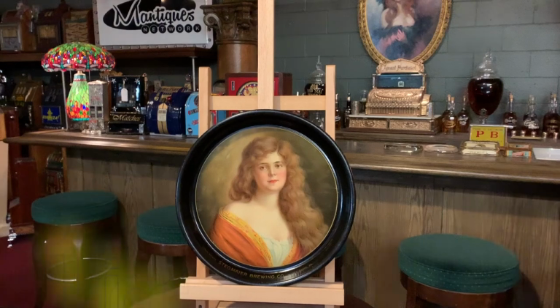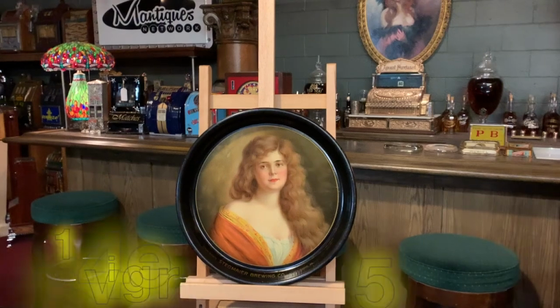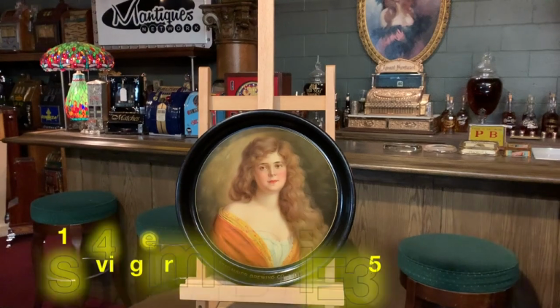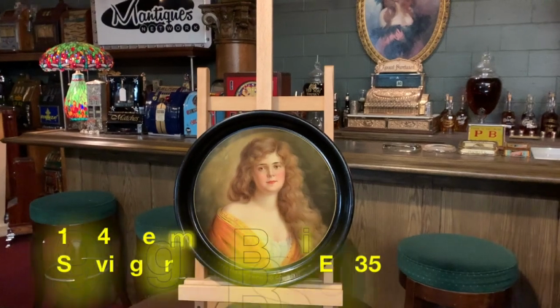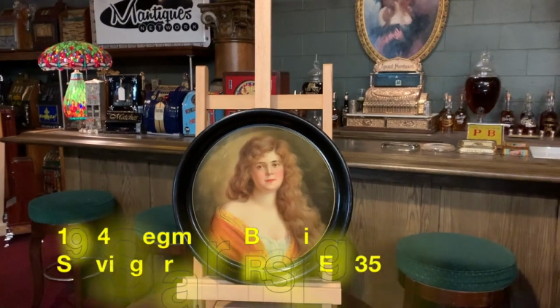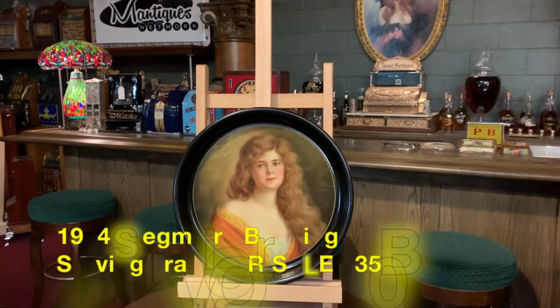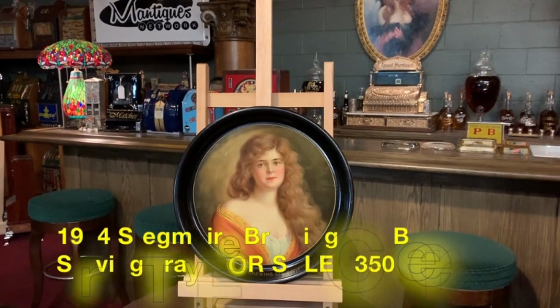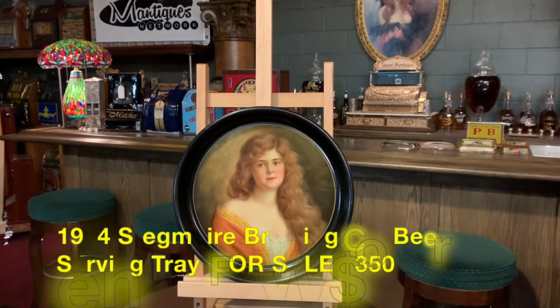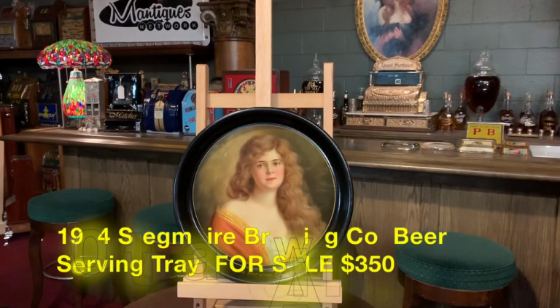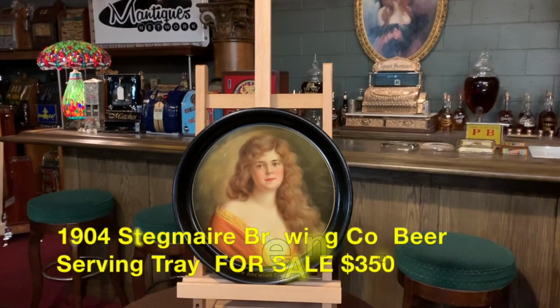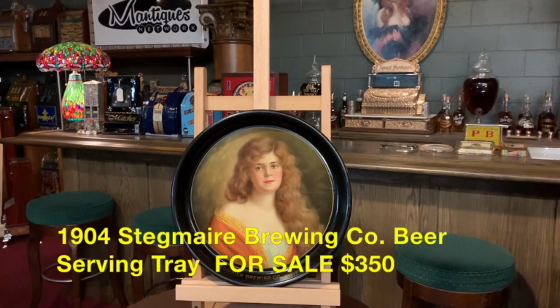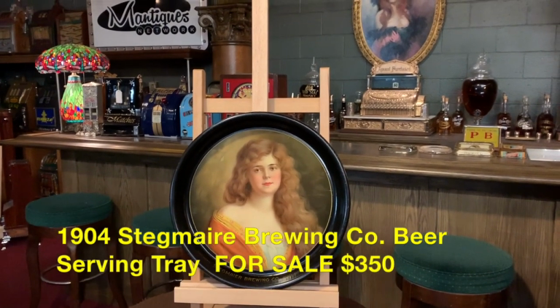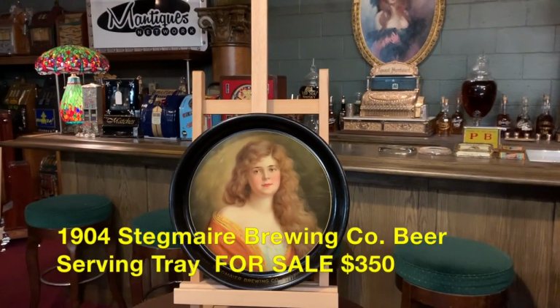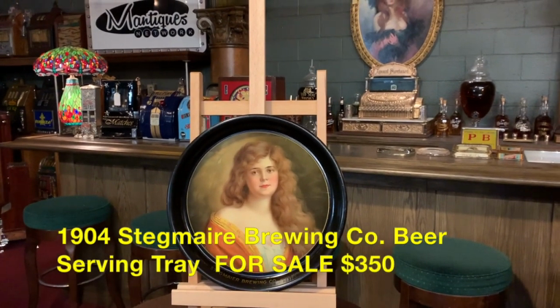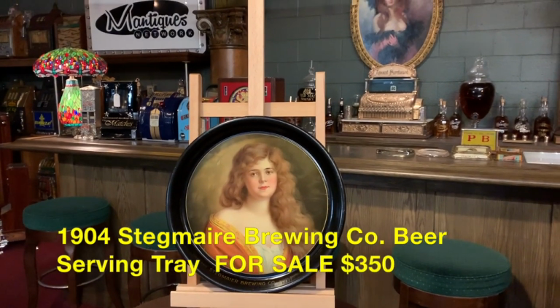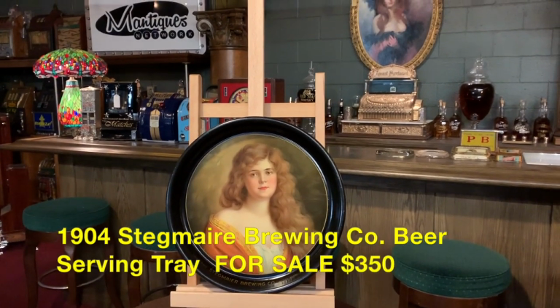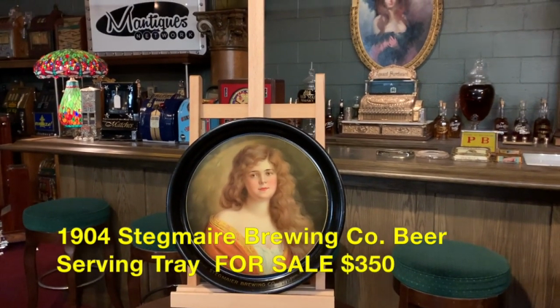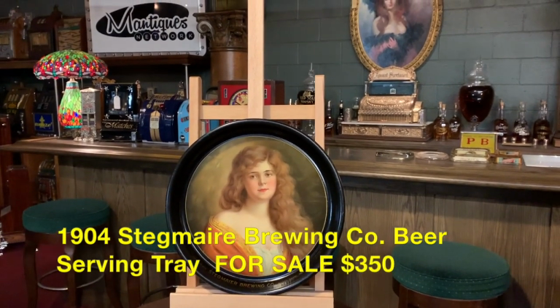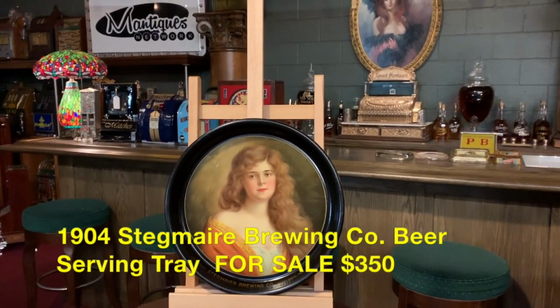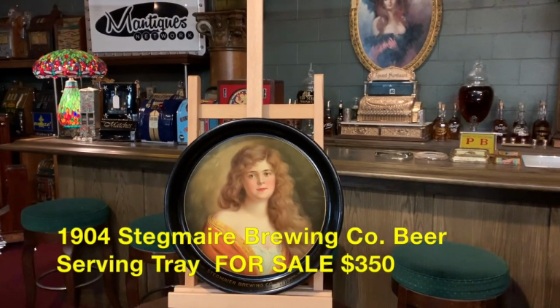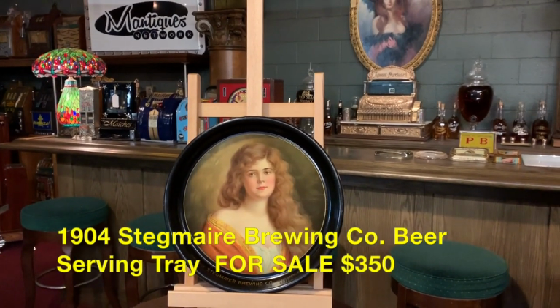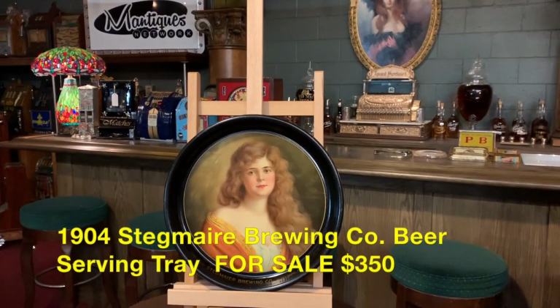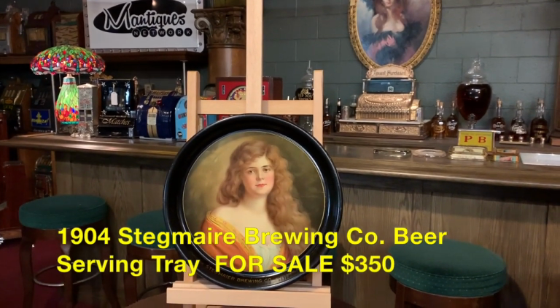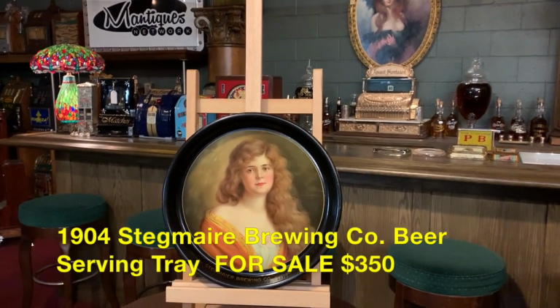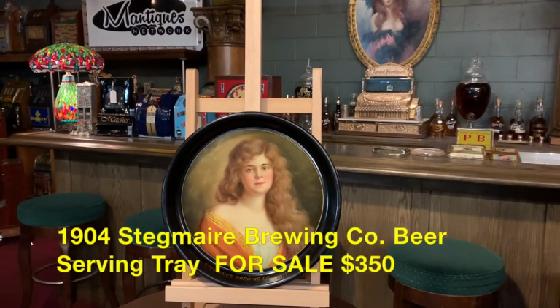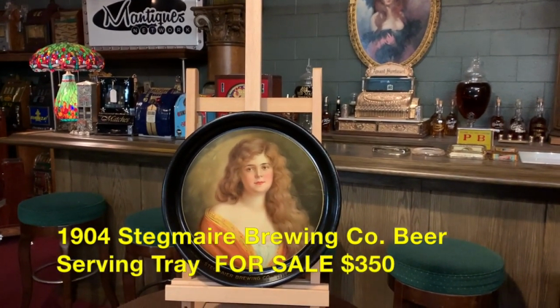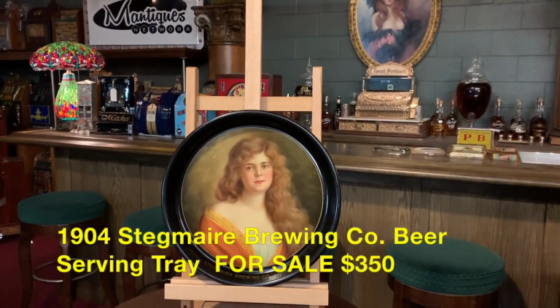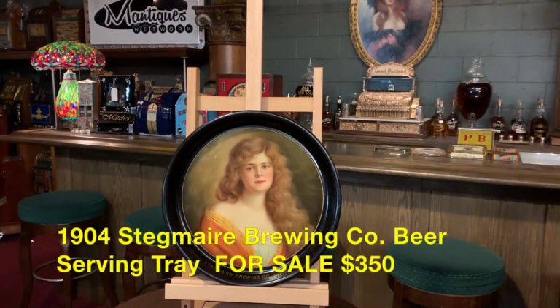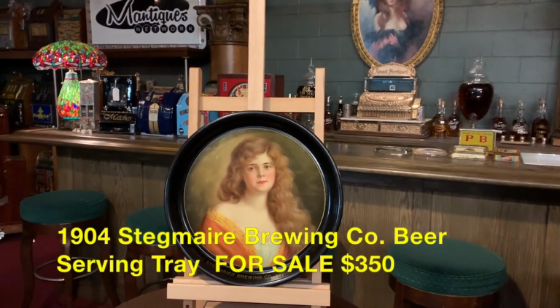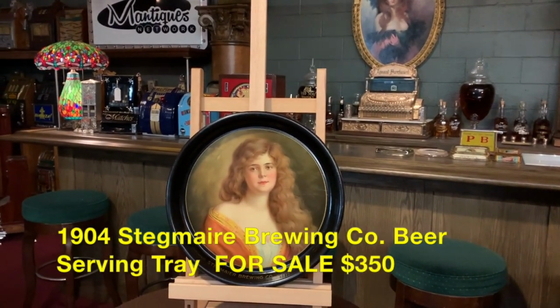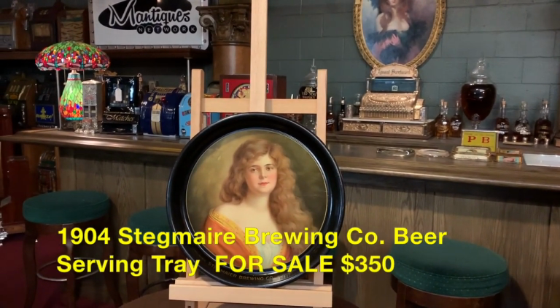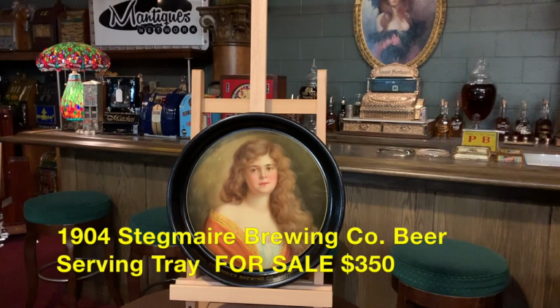Hey everyone, Jeff from Antiques Network. How are you doing today? Still raining here in L.A. I feel sorry for us. Anyways,